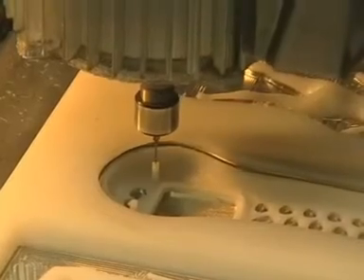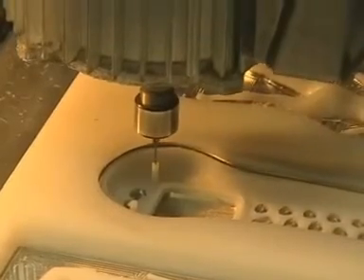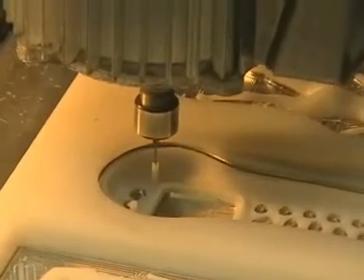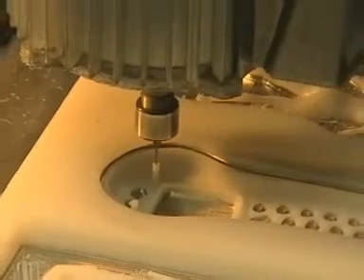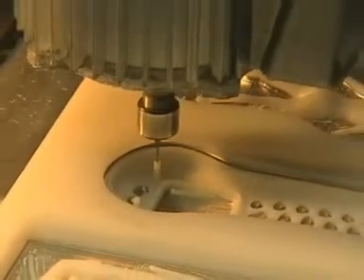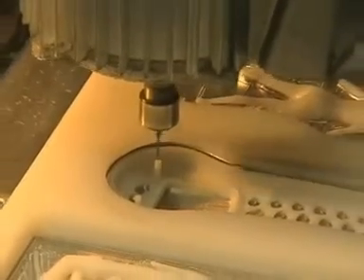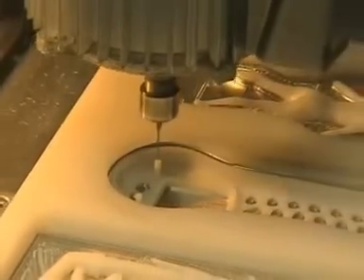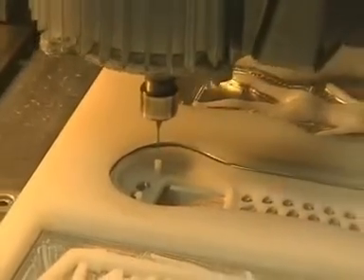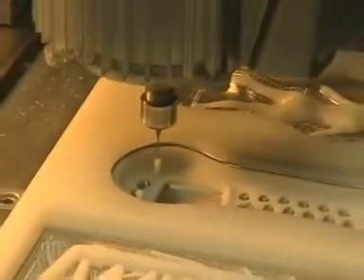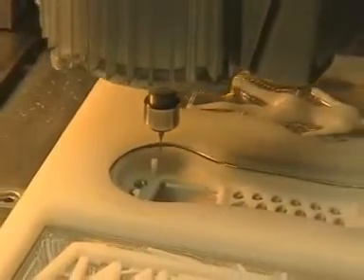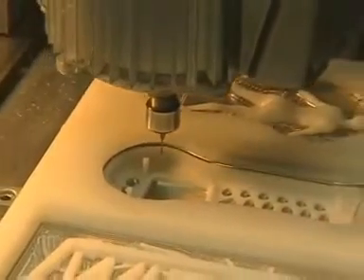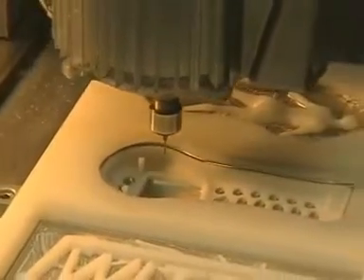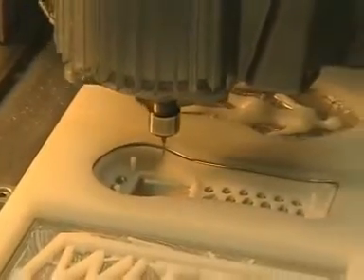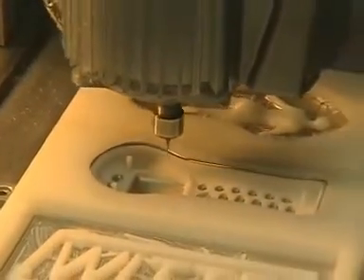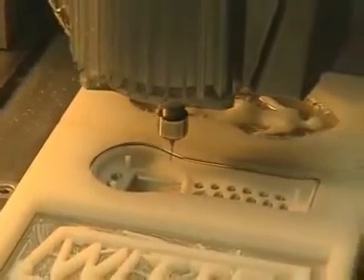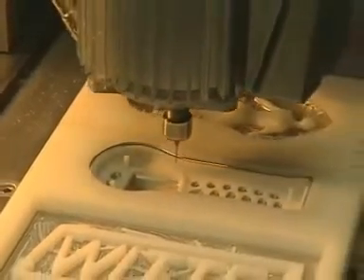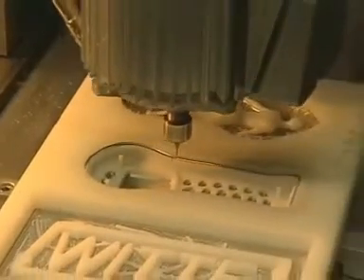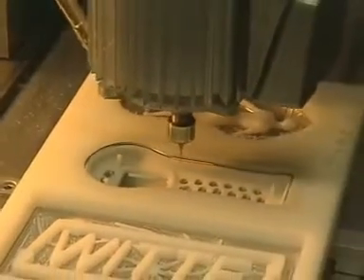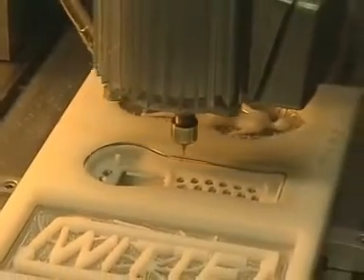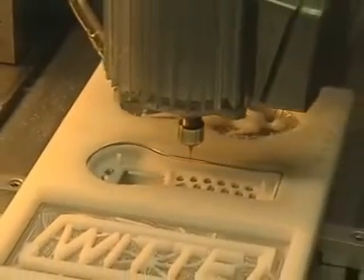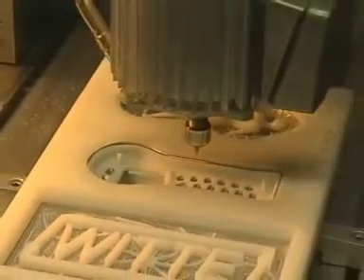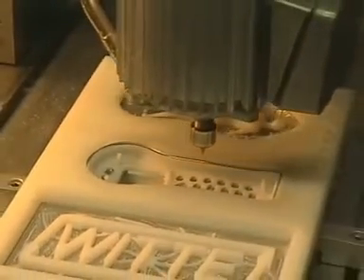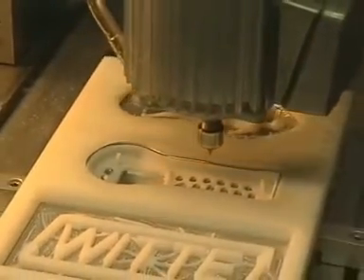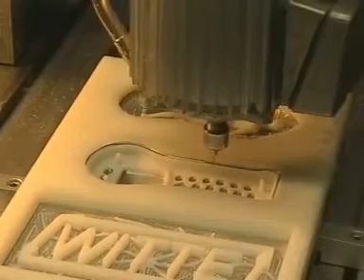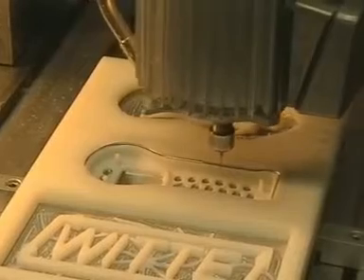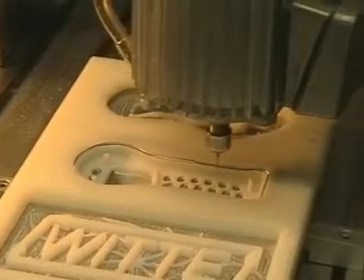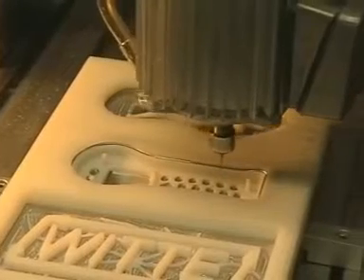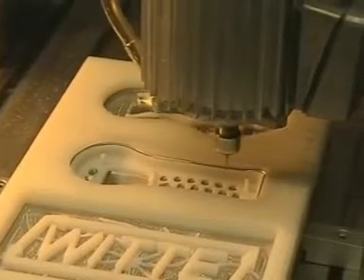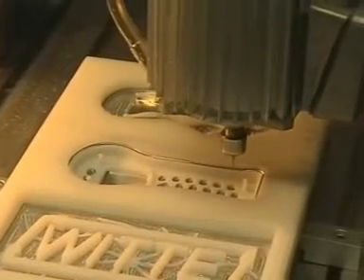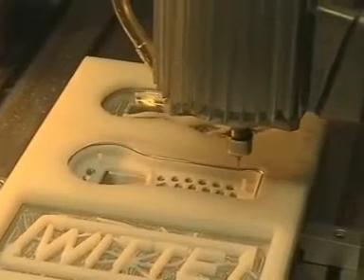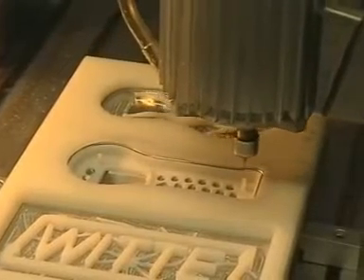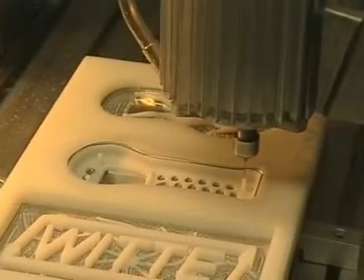Here we see how the finished product — the housing of a mobile telephone — is held in the LM70 alloy.